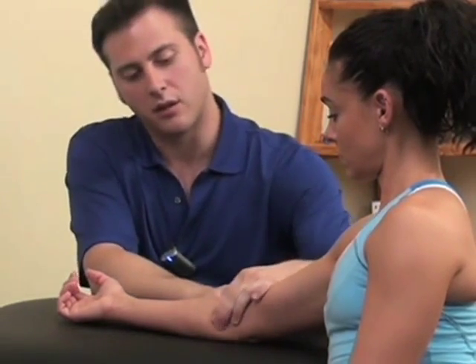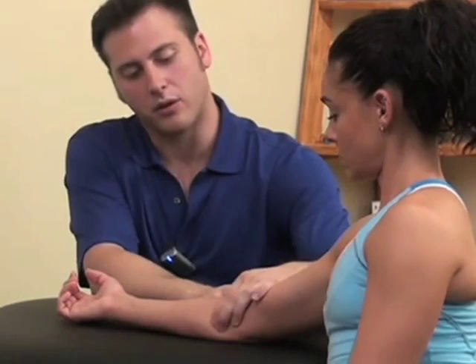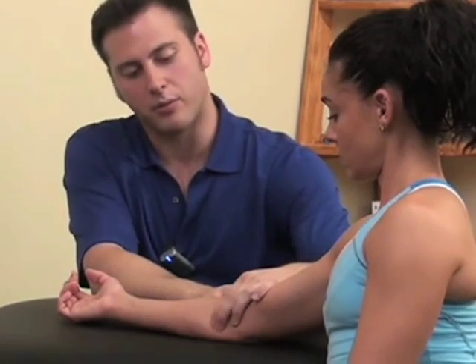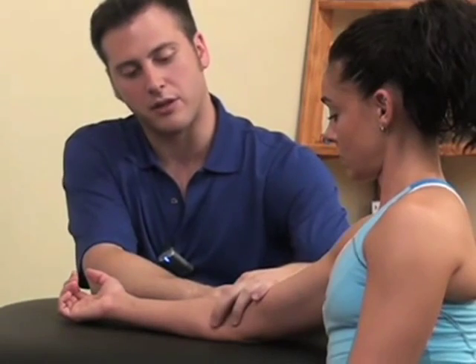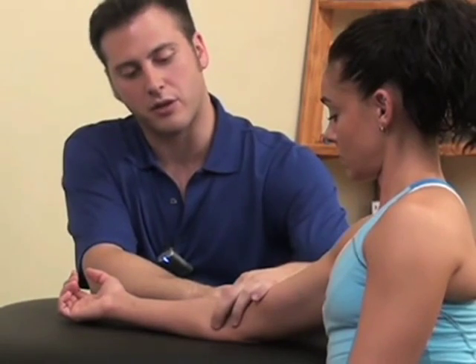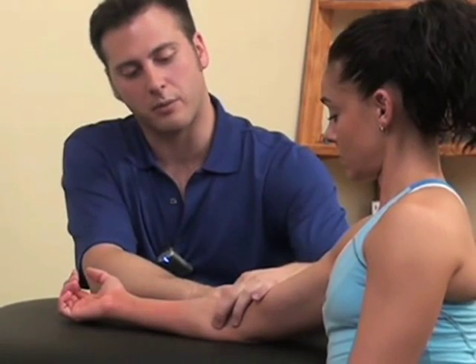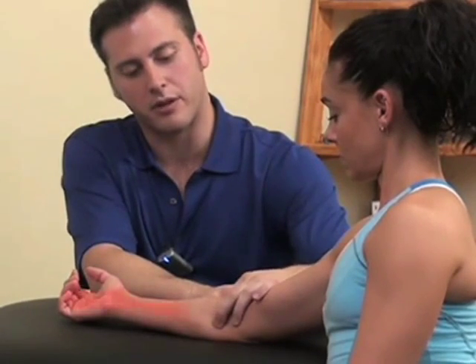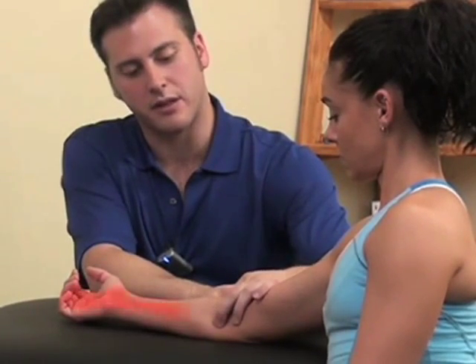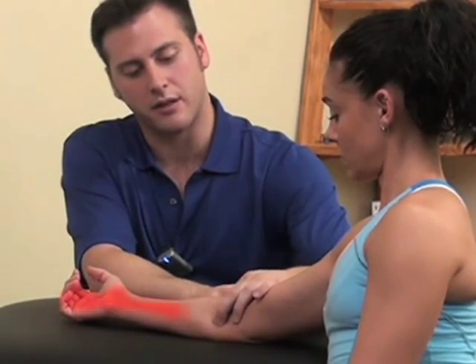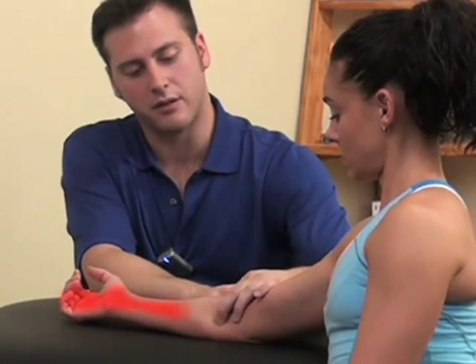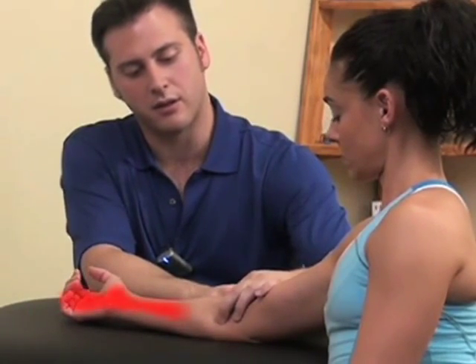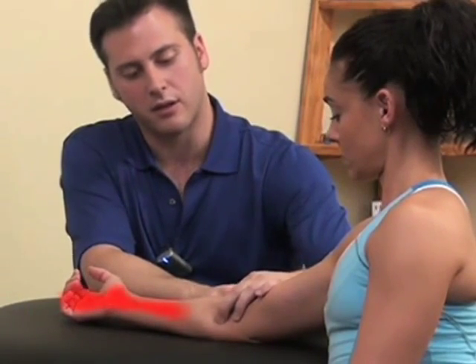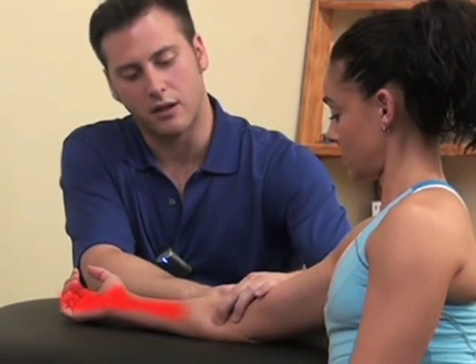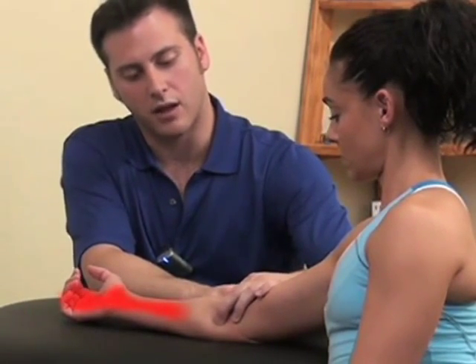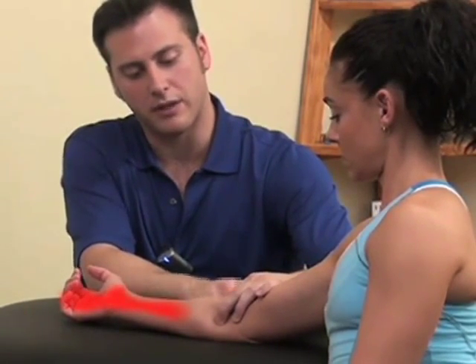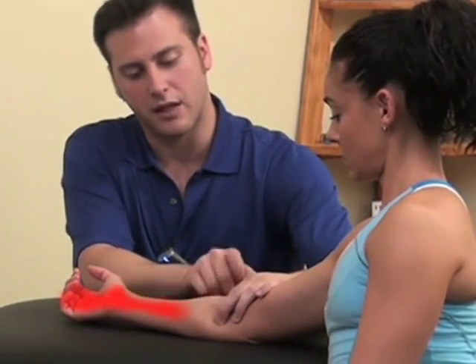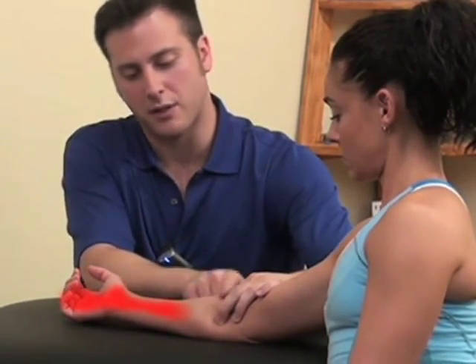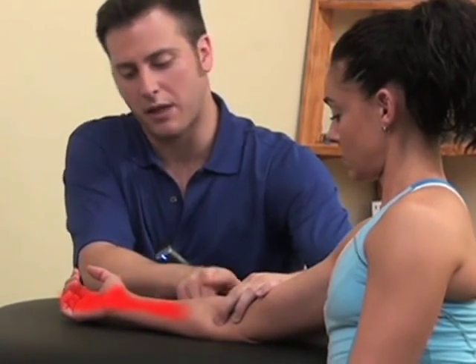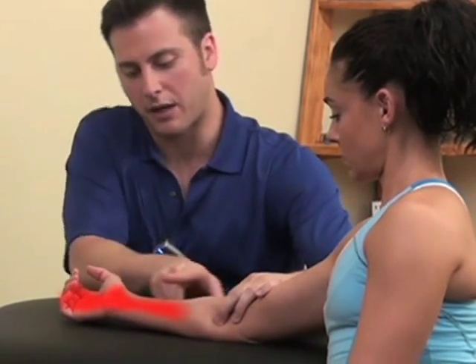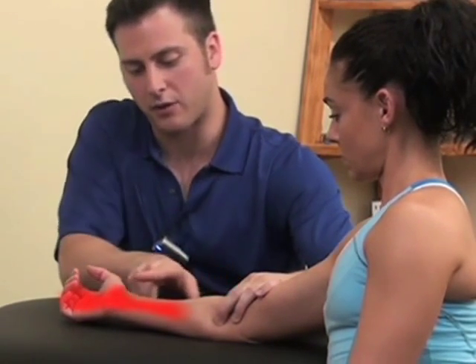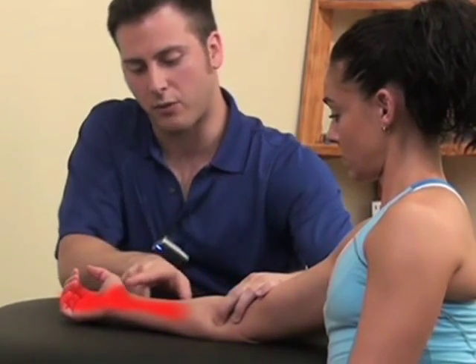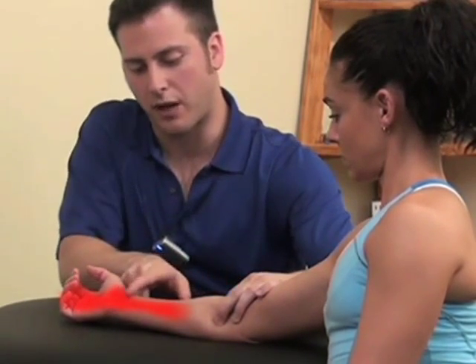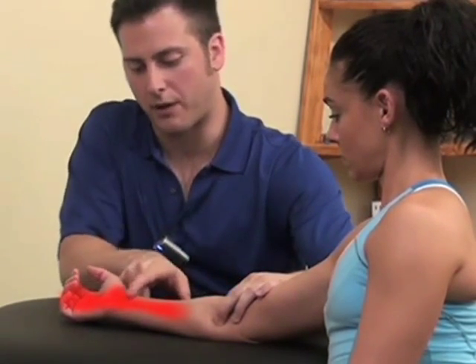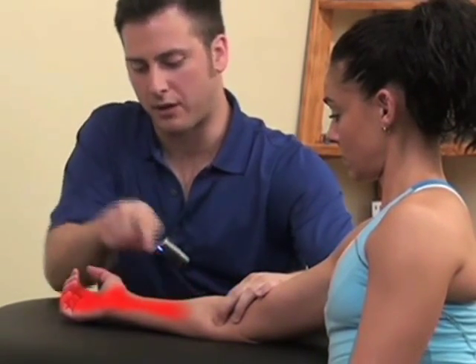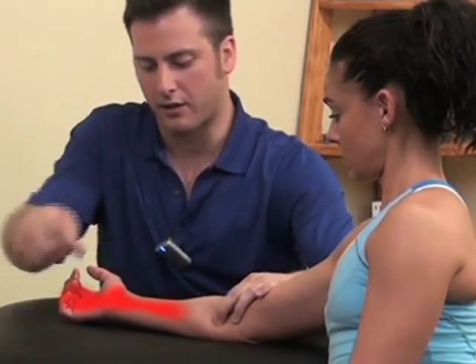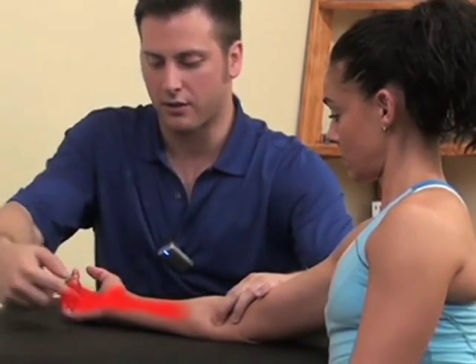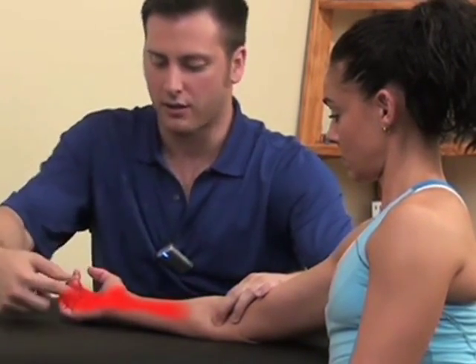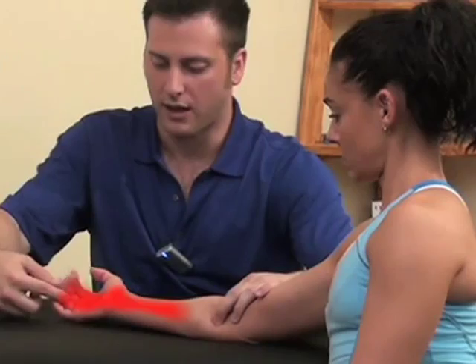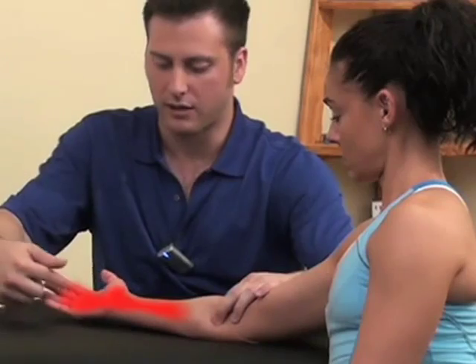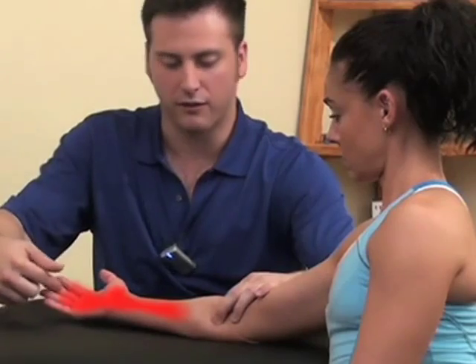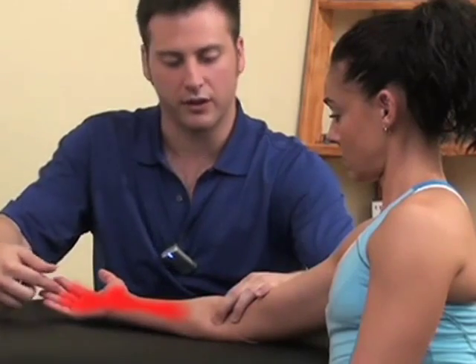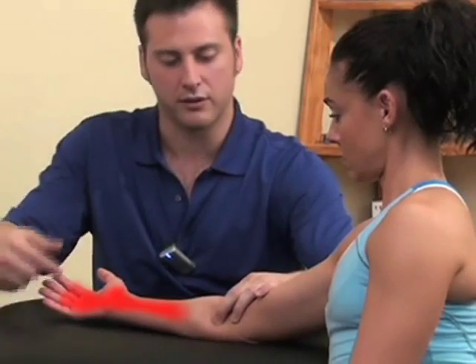We'll compress the trigger points here and we can see how these pain patterns will pop up here and into the fingers.